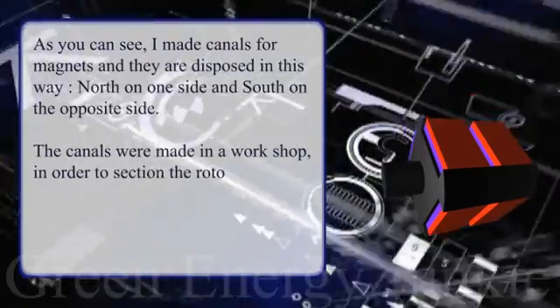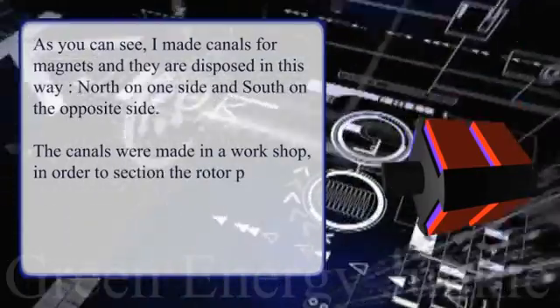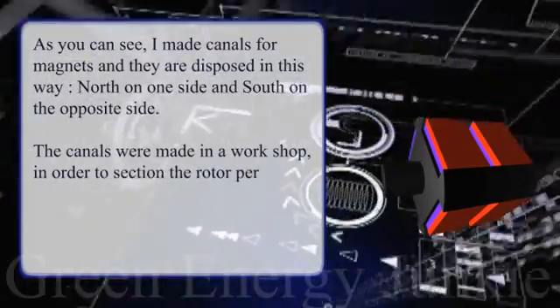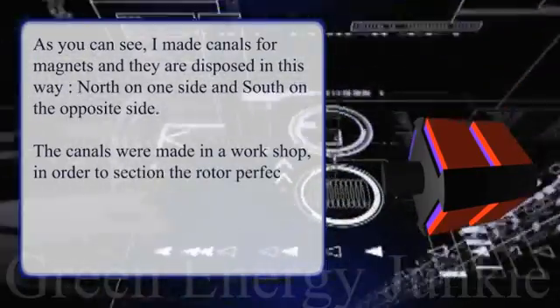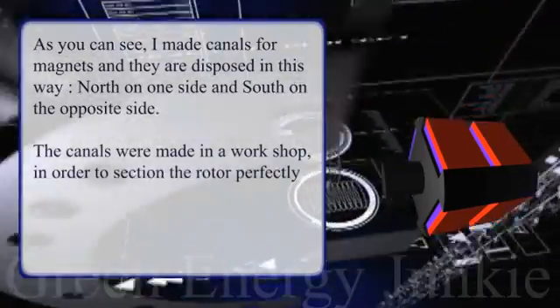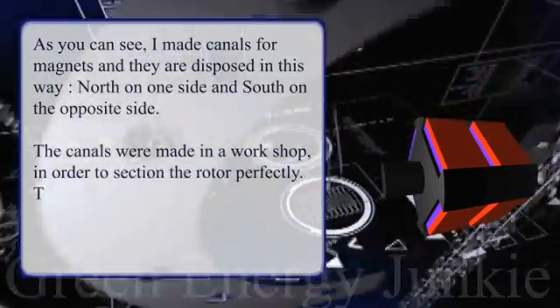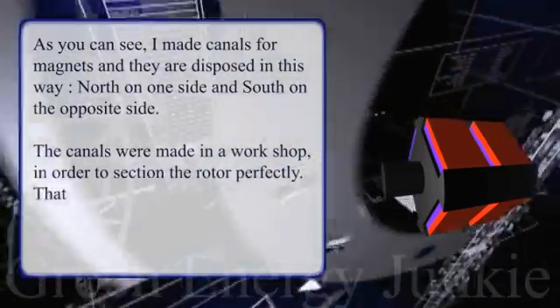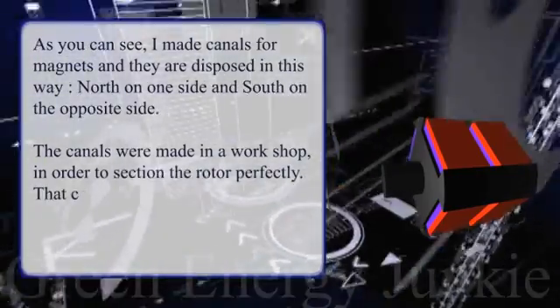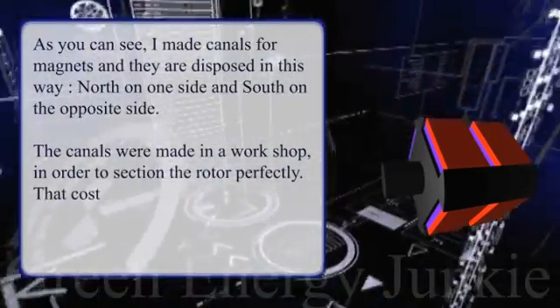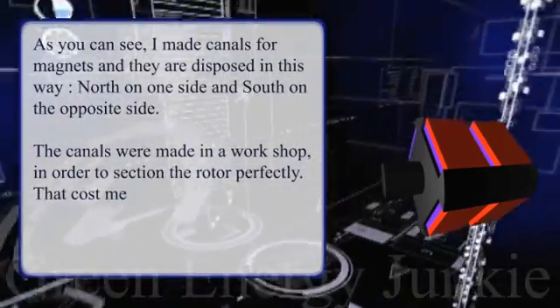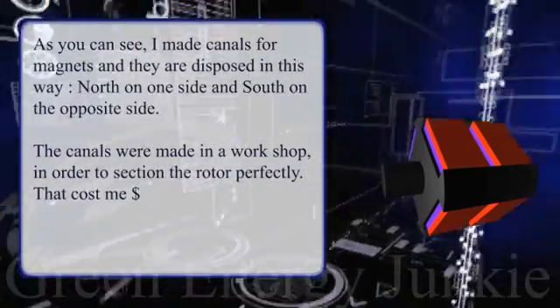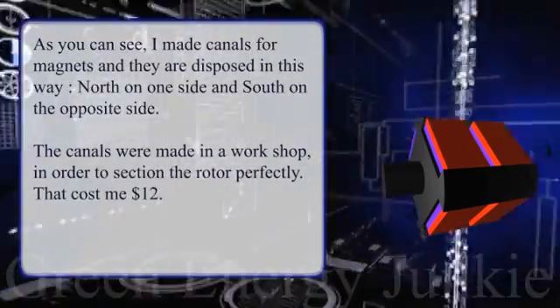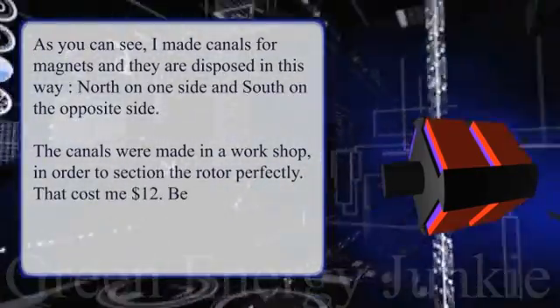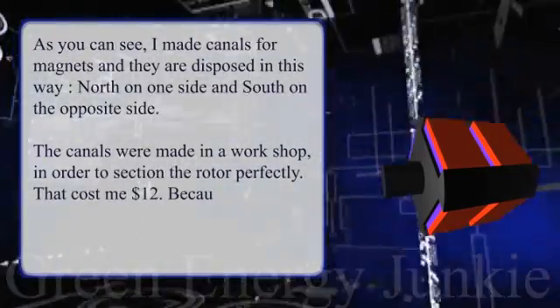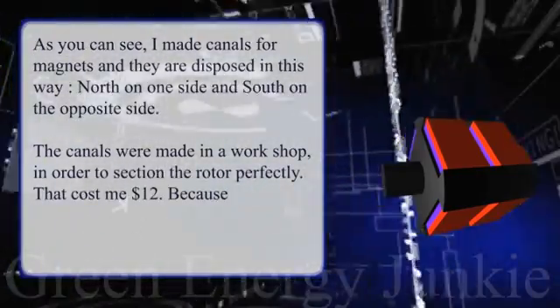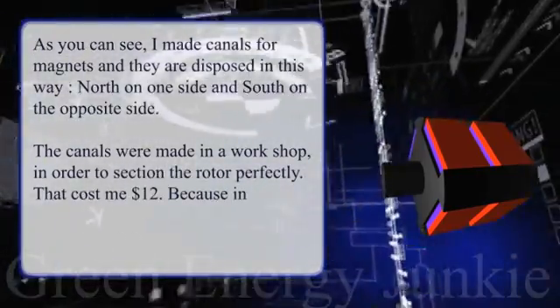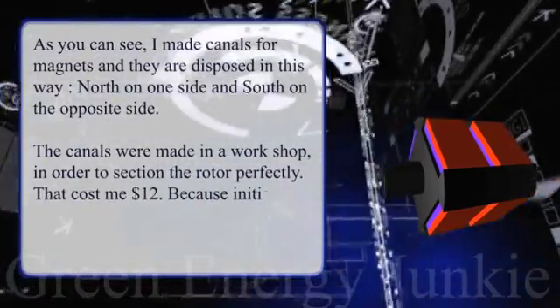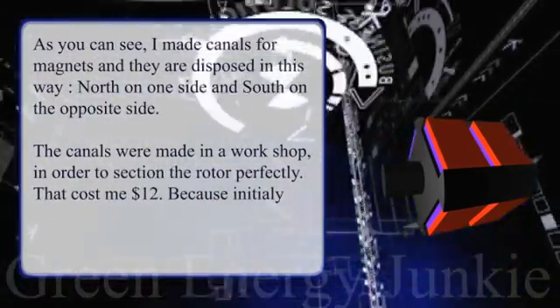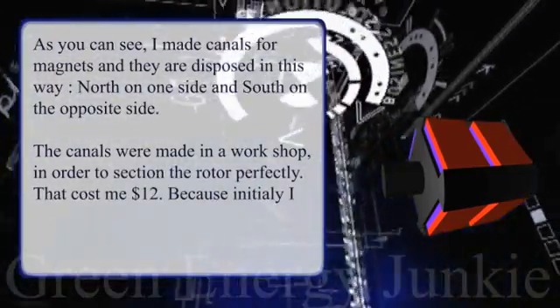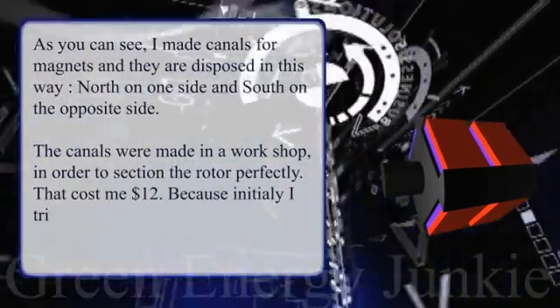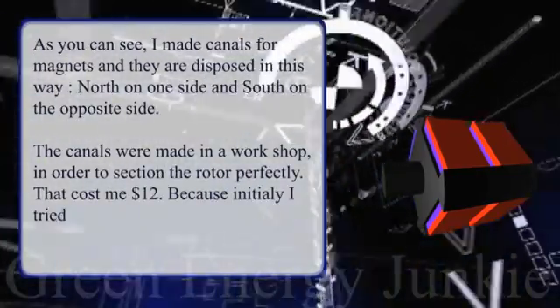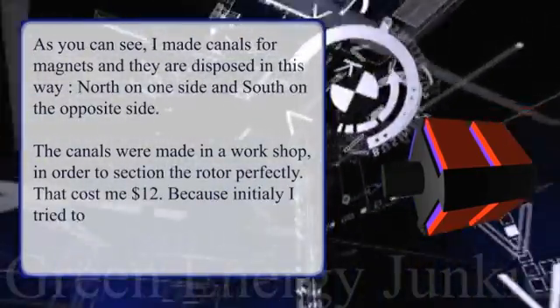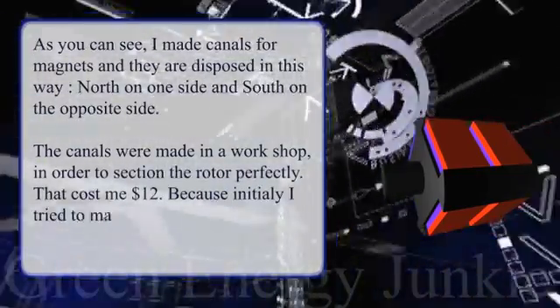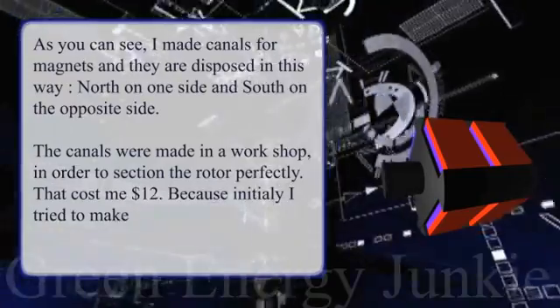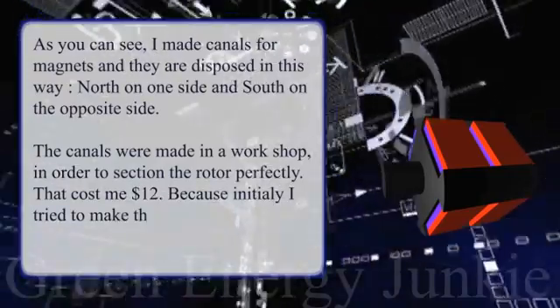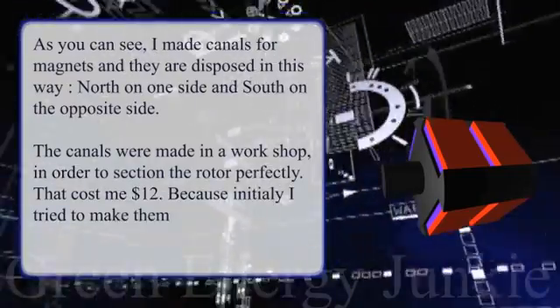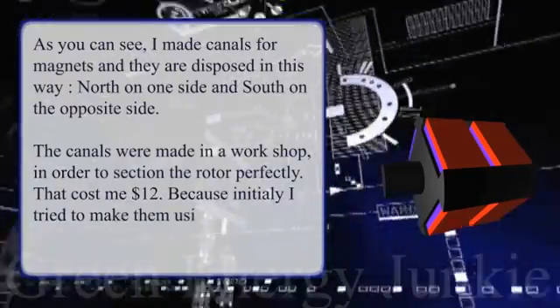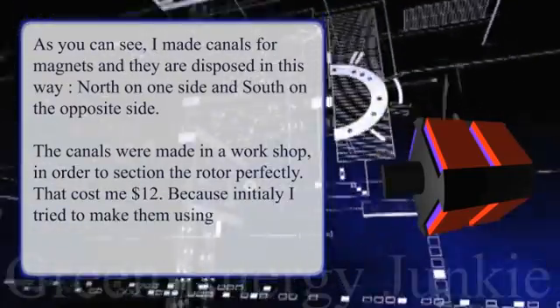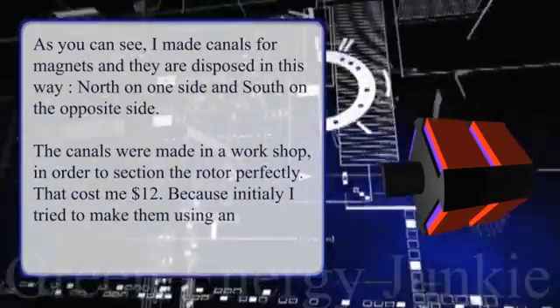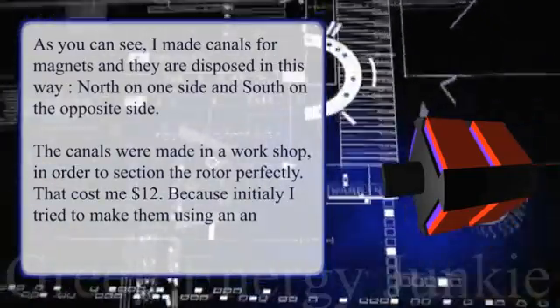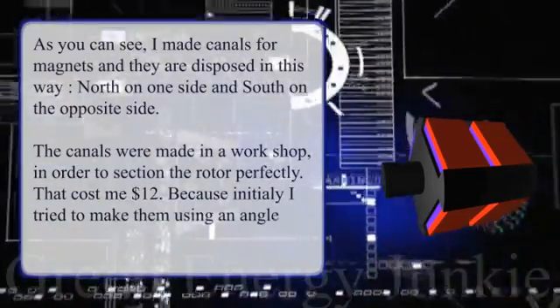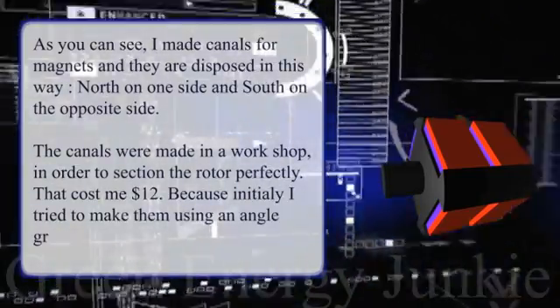This cost me $12 because initially I tried to make them using an angle grinder, but it didn't work very well.